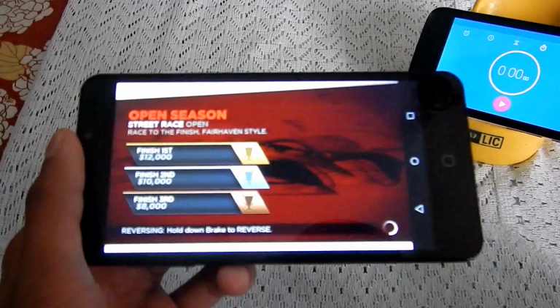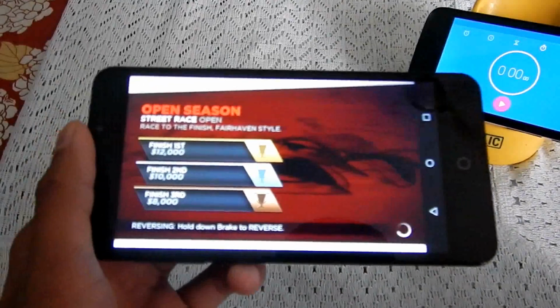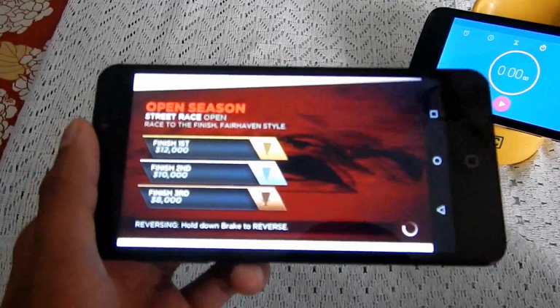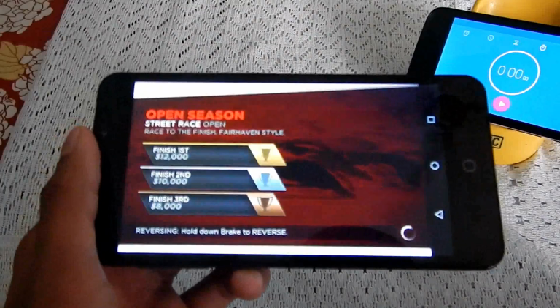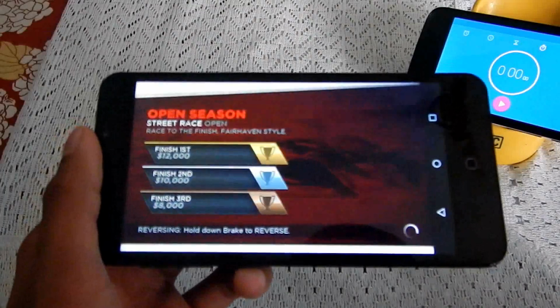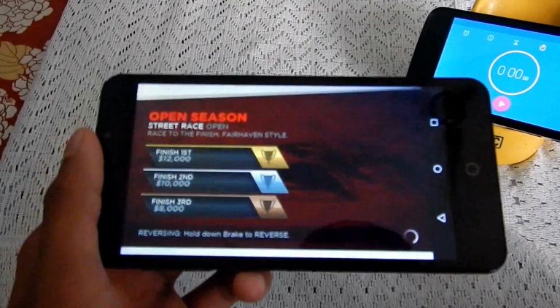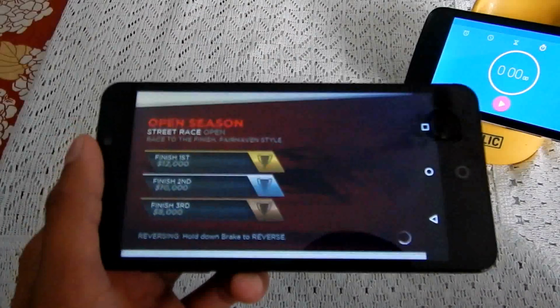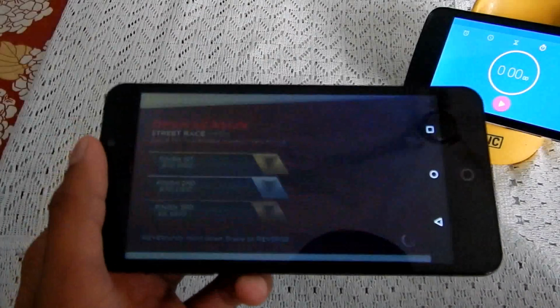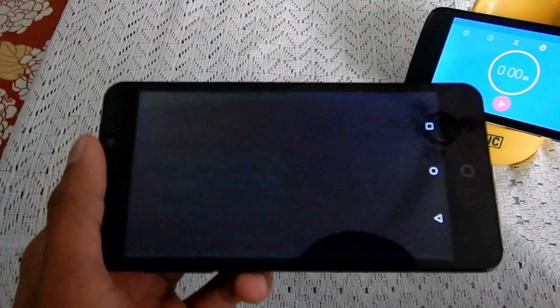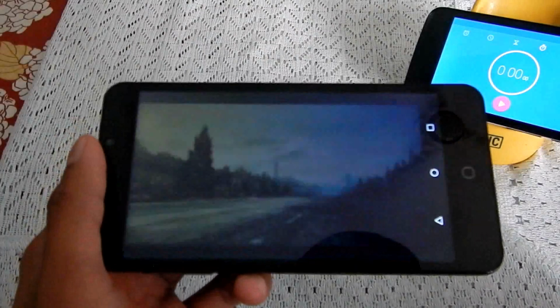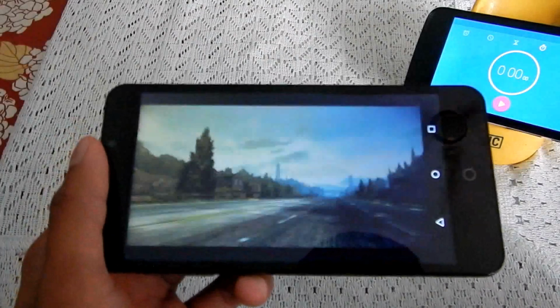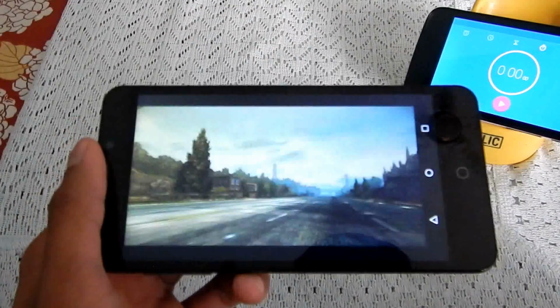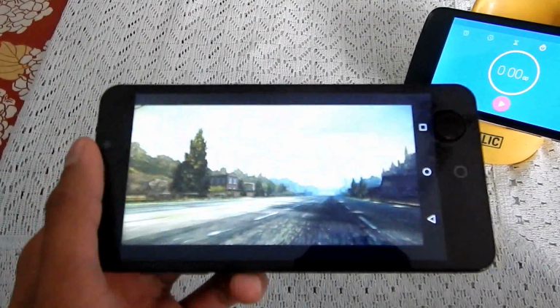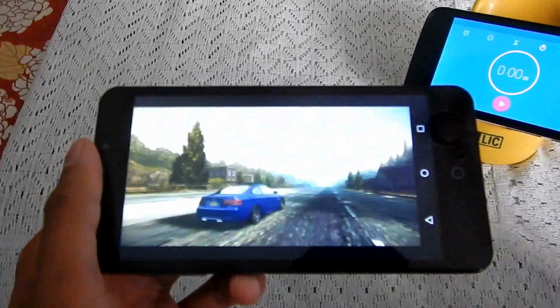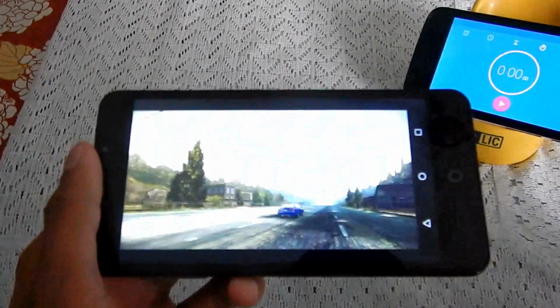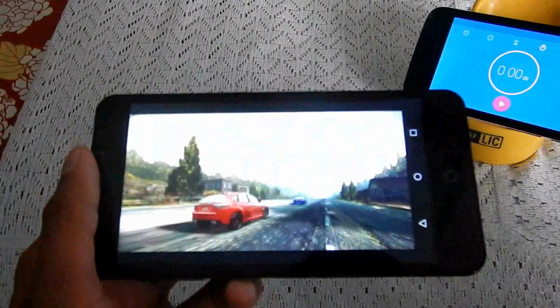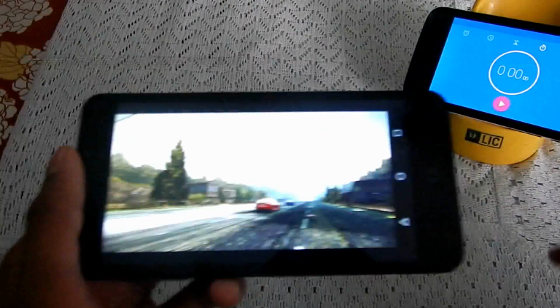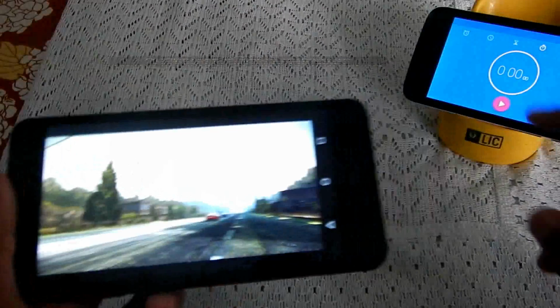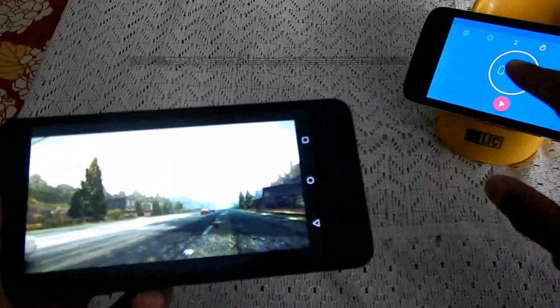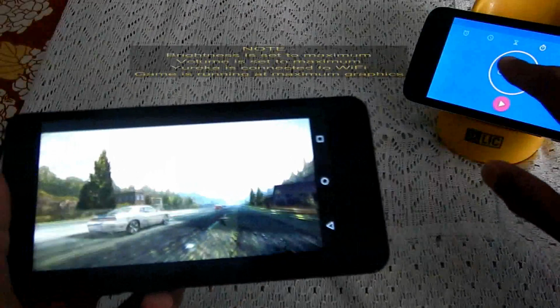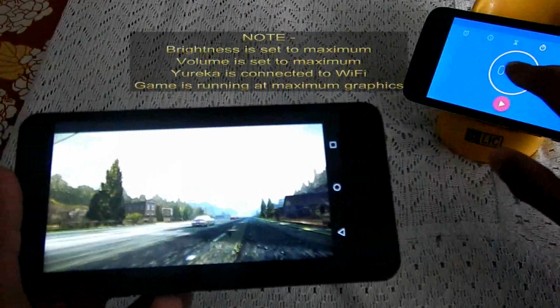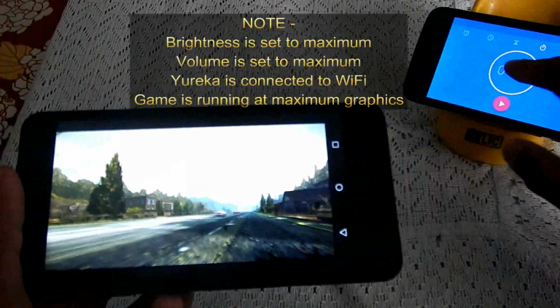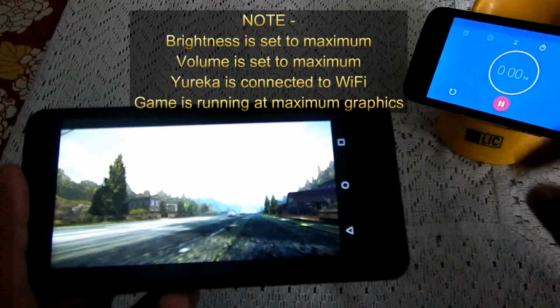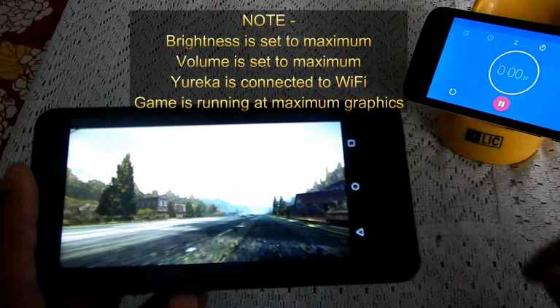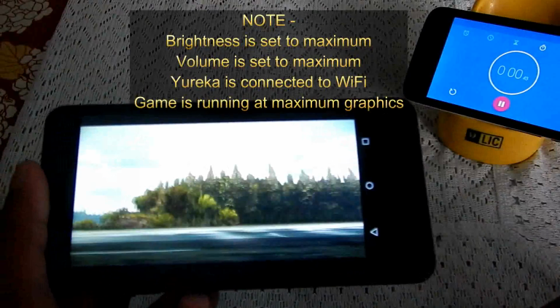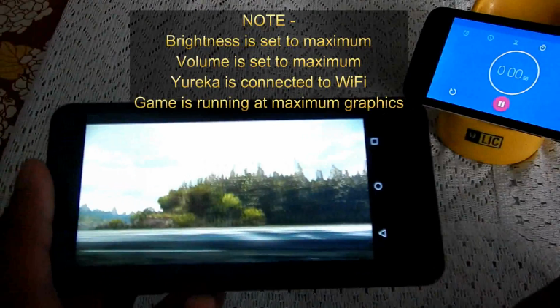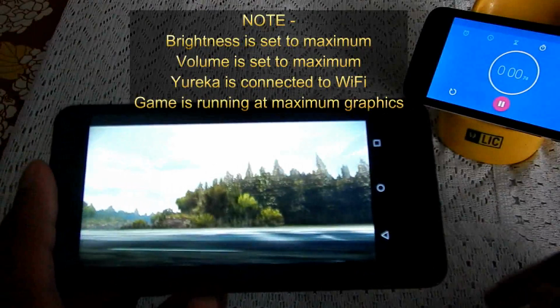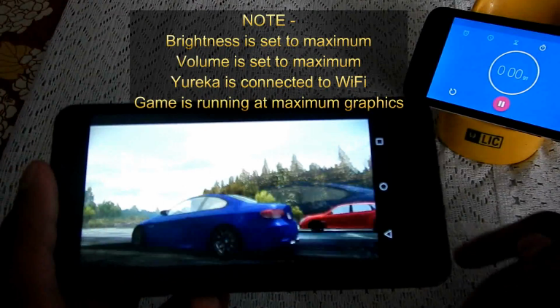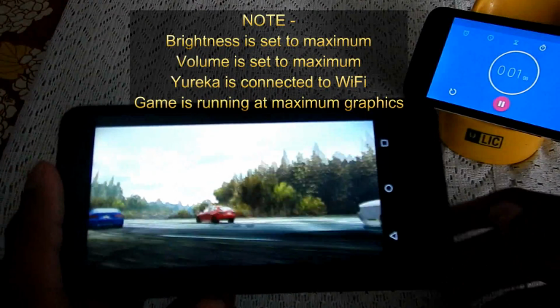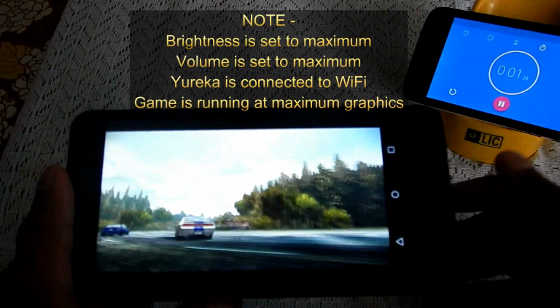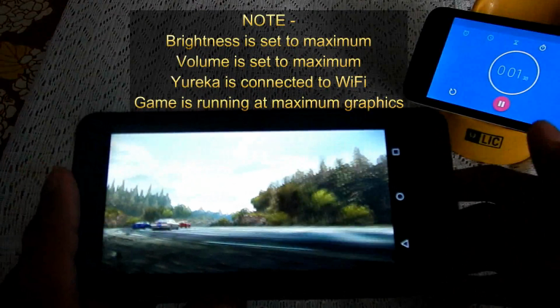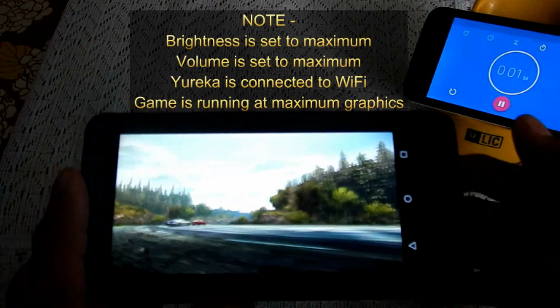I'll start the timer when the race starts. Timer started.